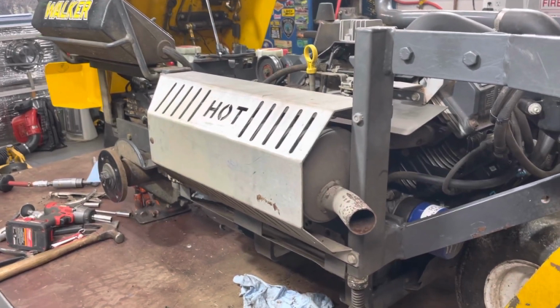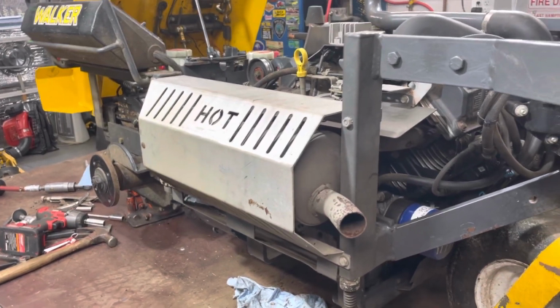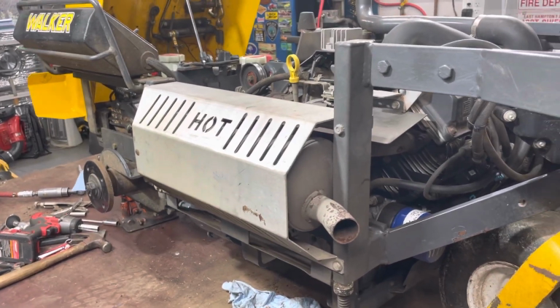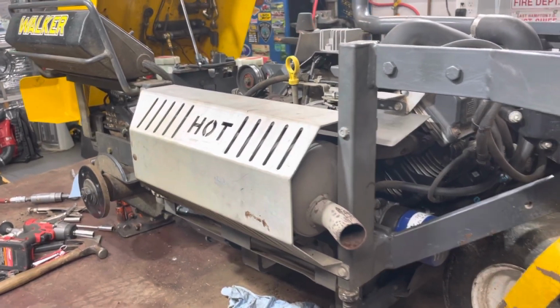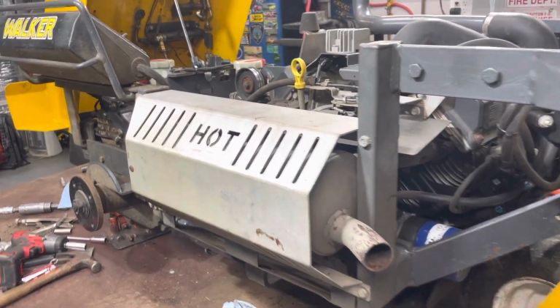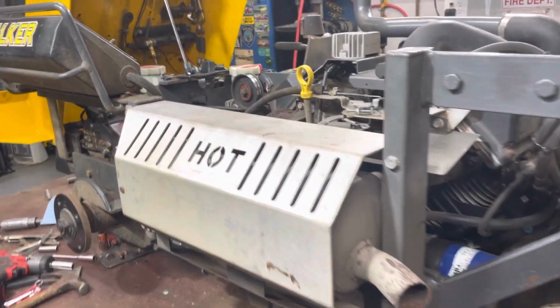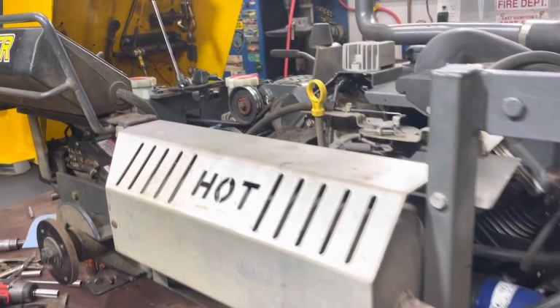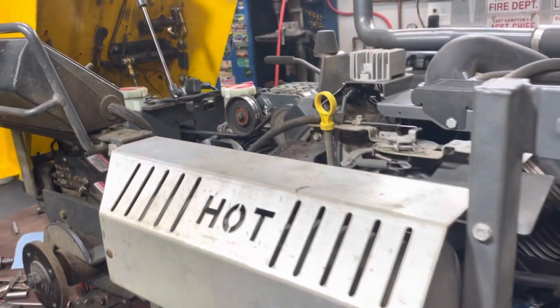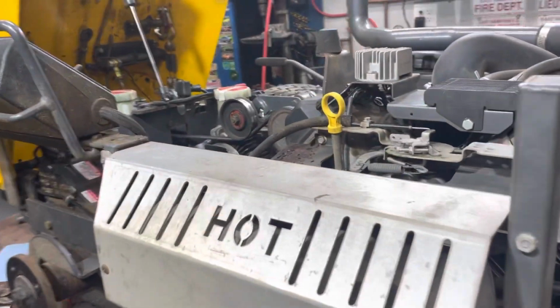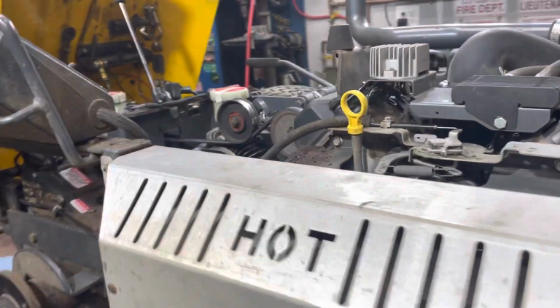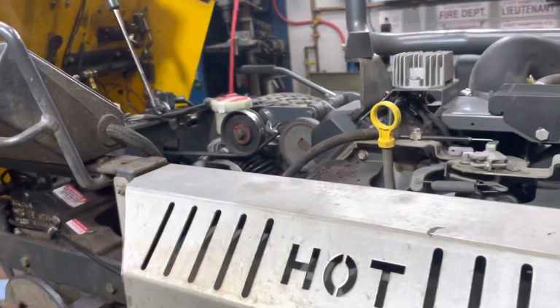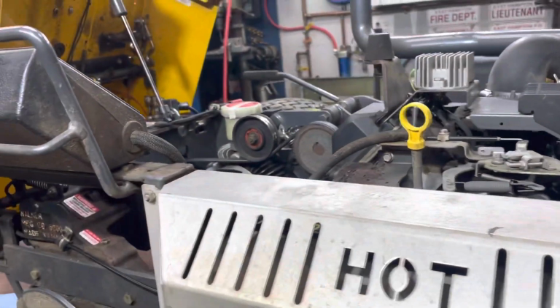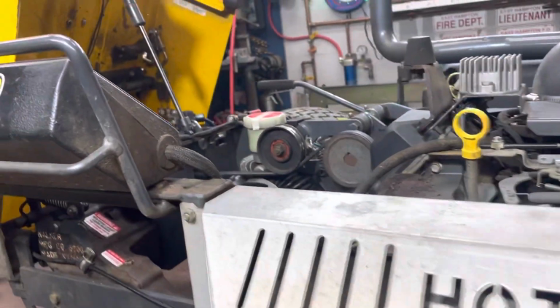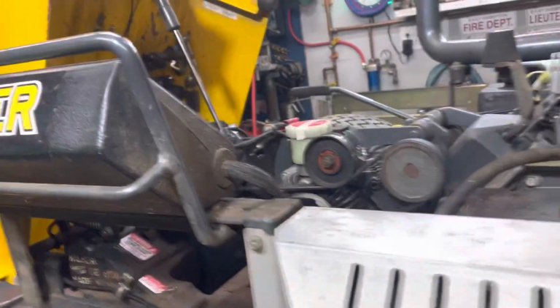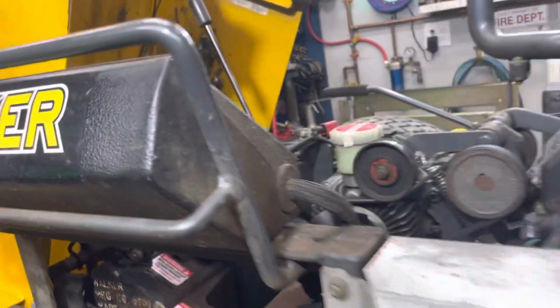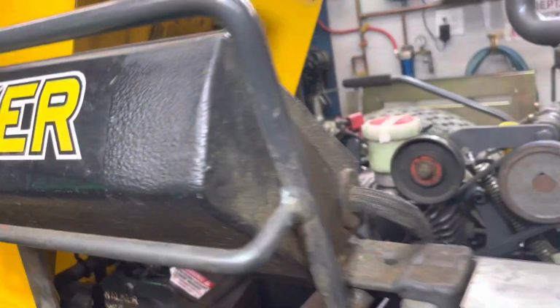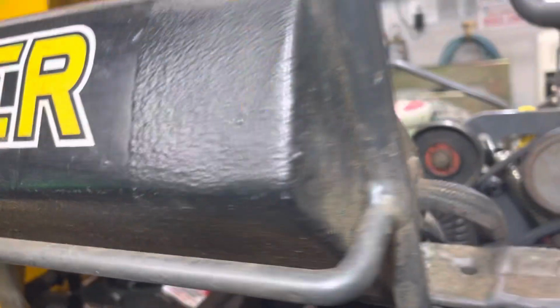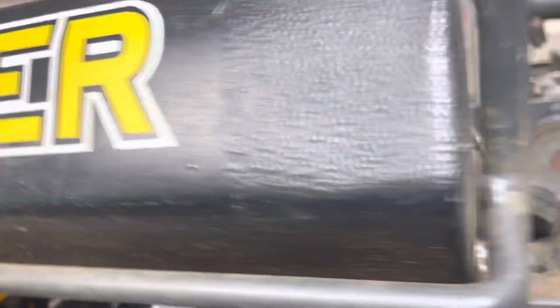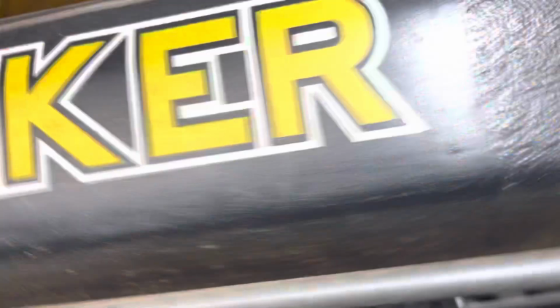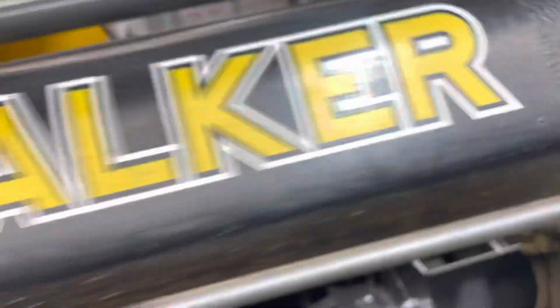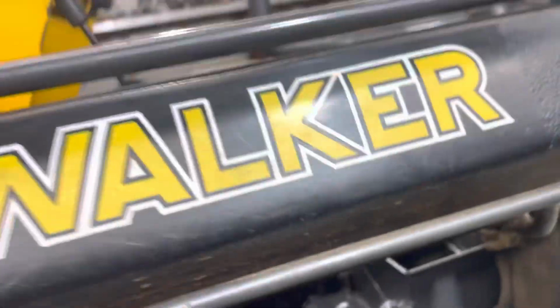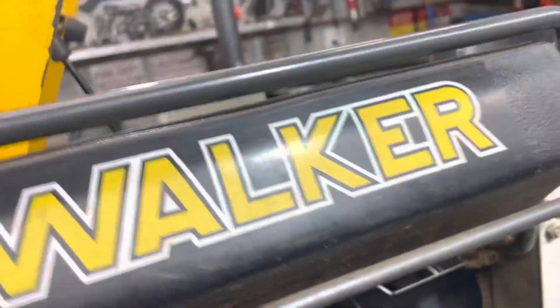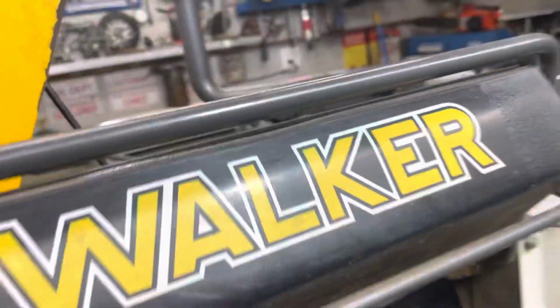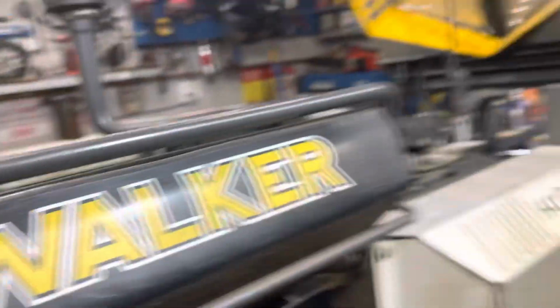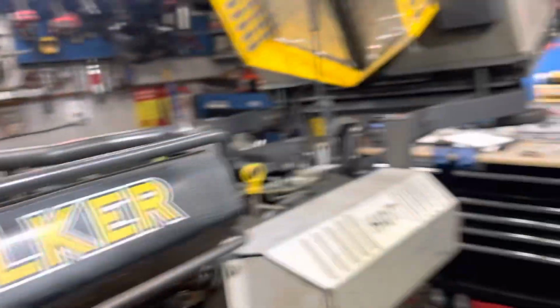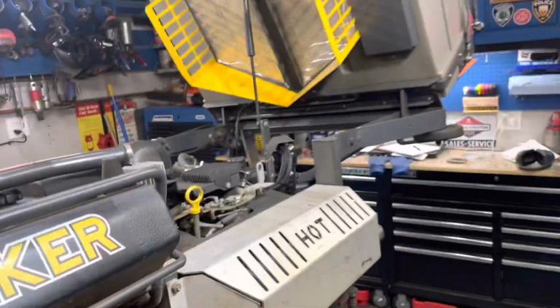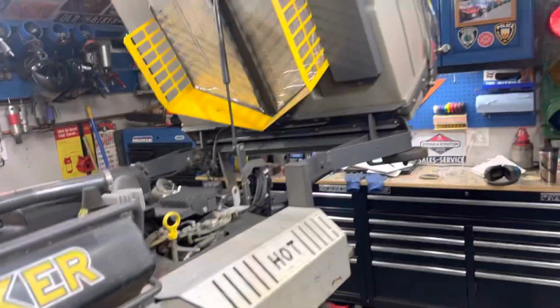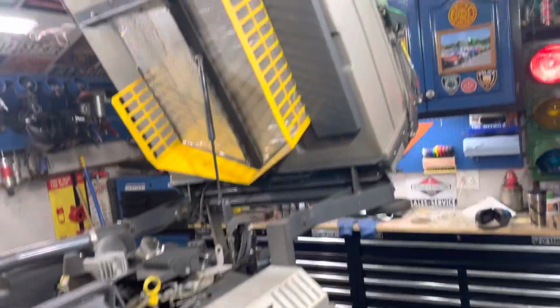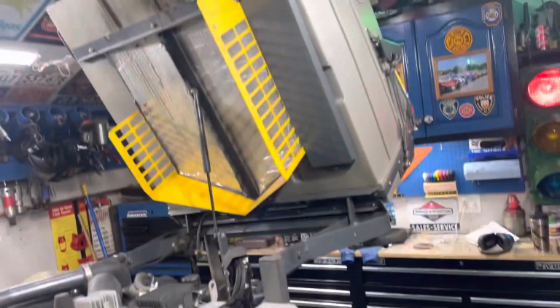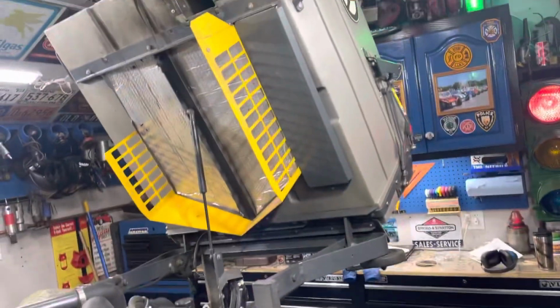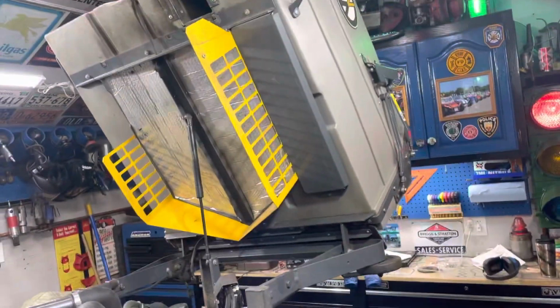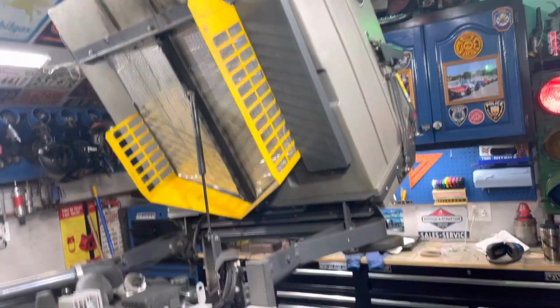Hey guys, Boneyard here. I'm just here for a quick tip. I'm working on this walker today. I've got to put a new blower in it.